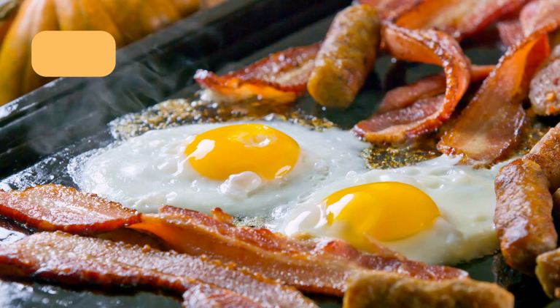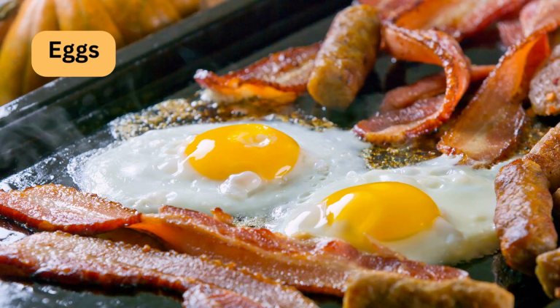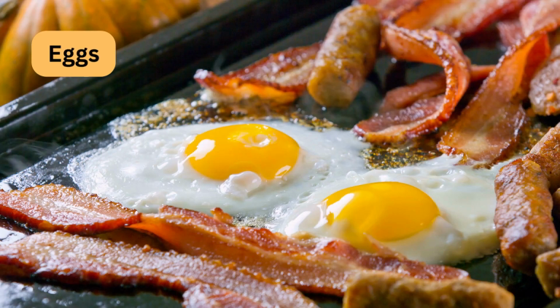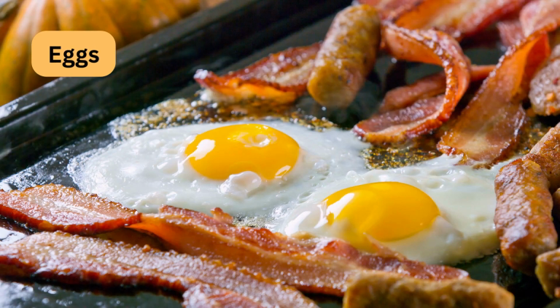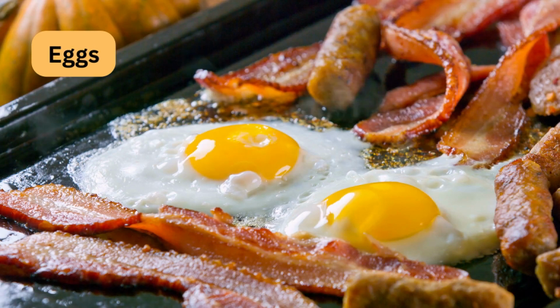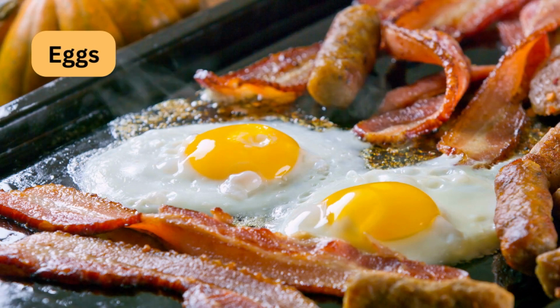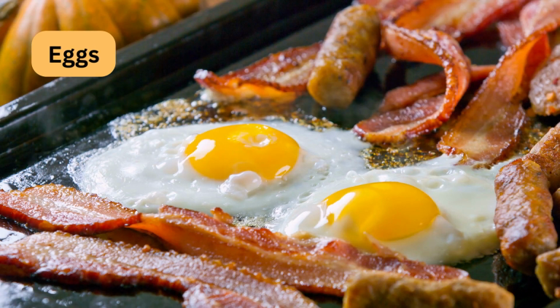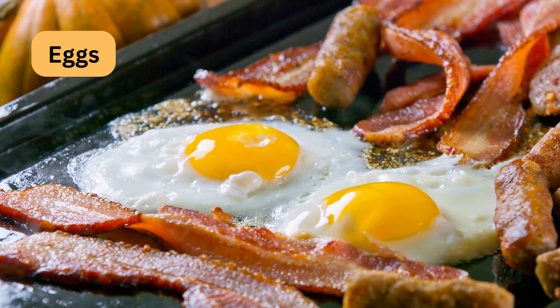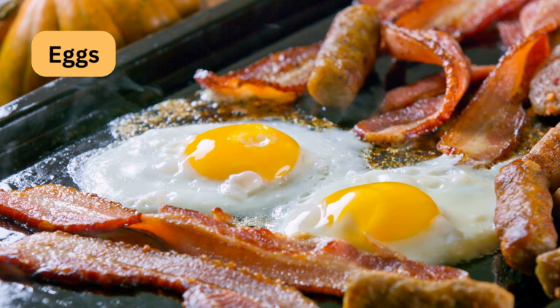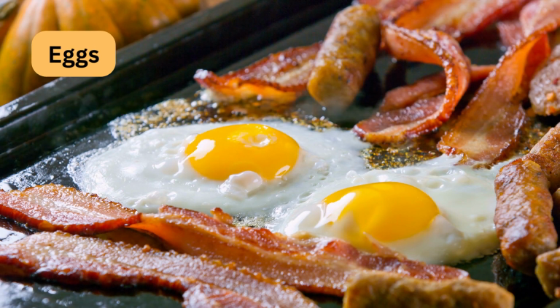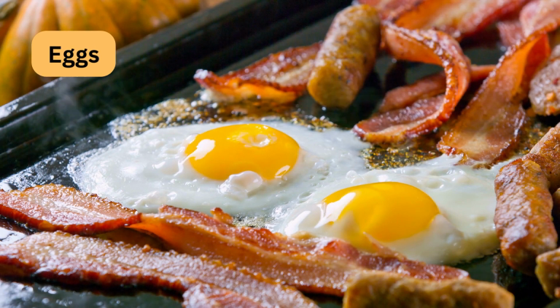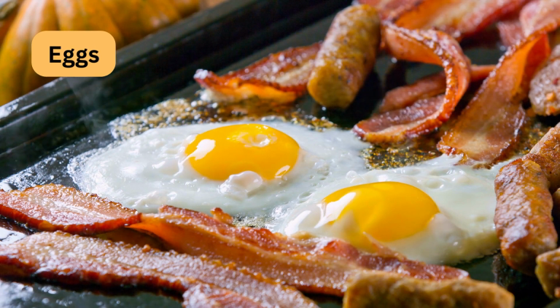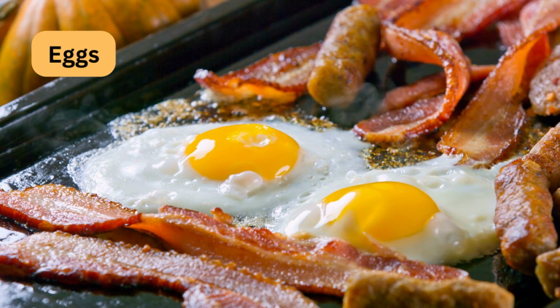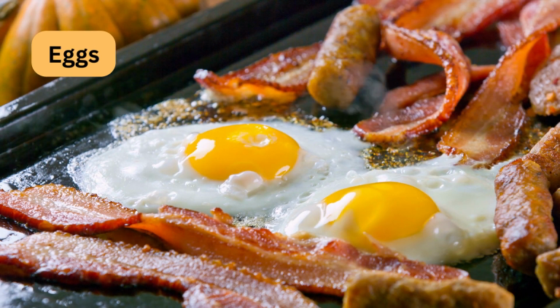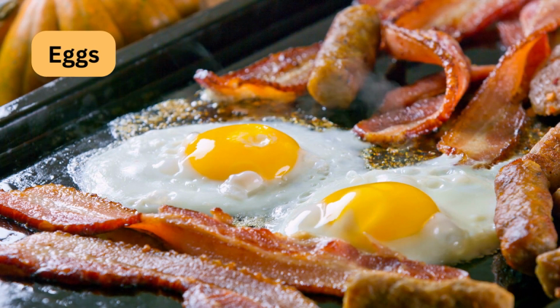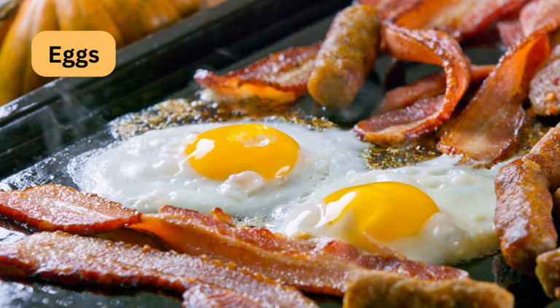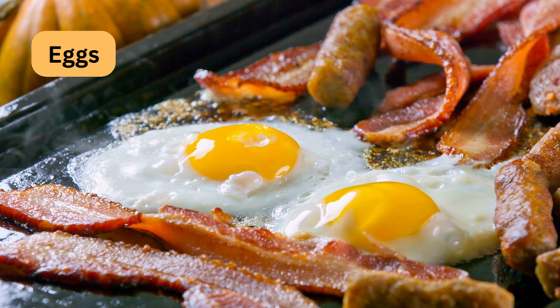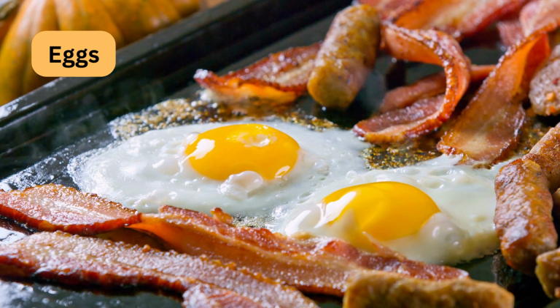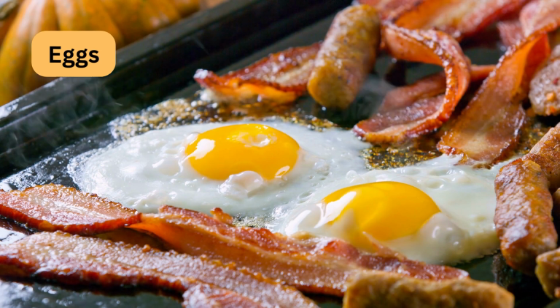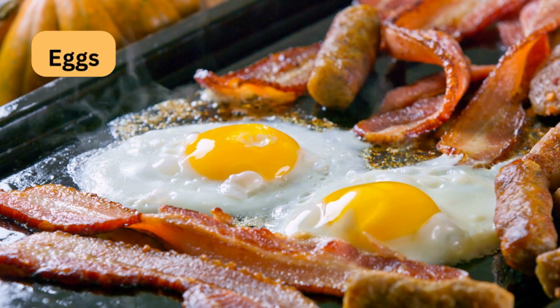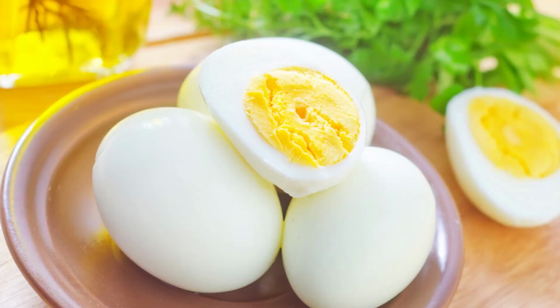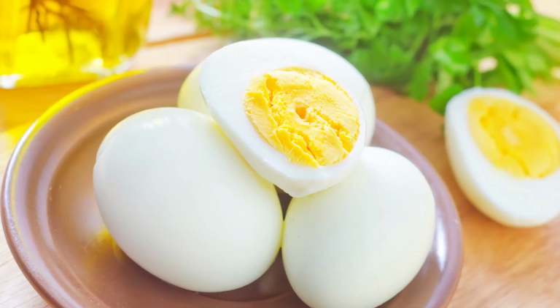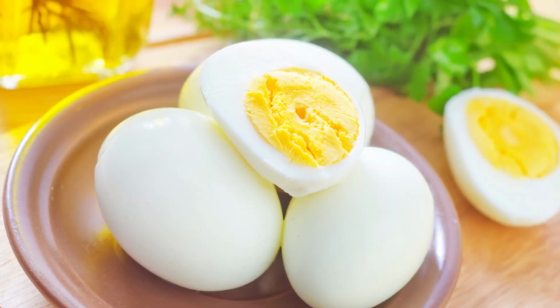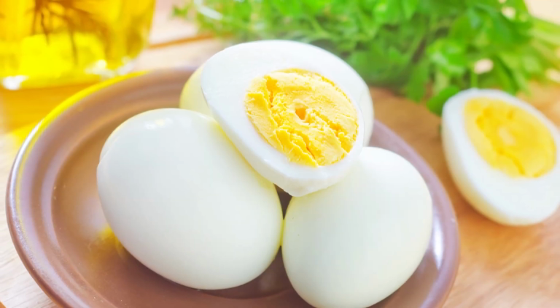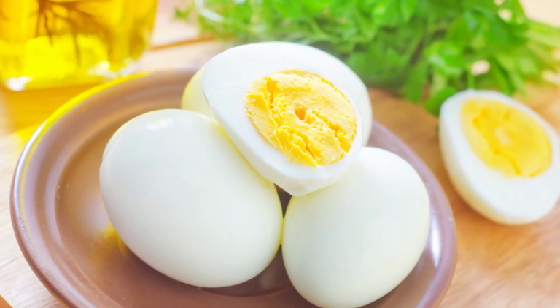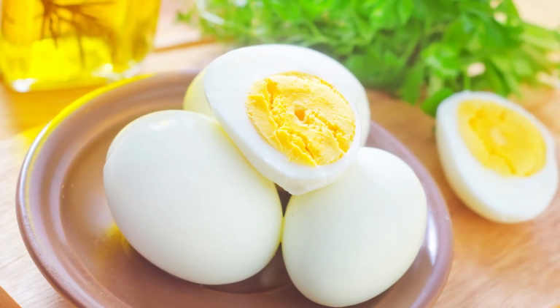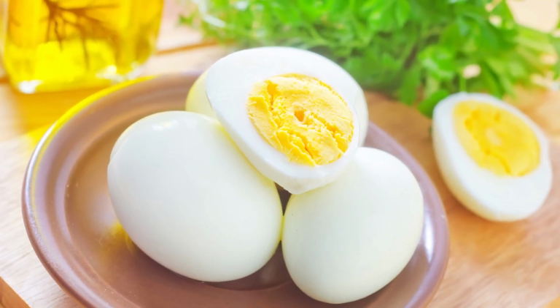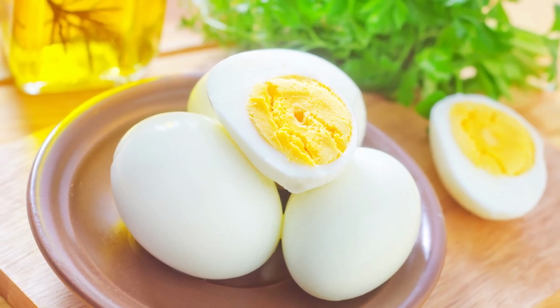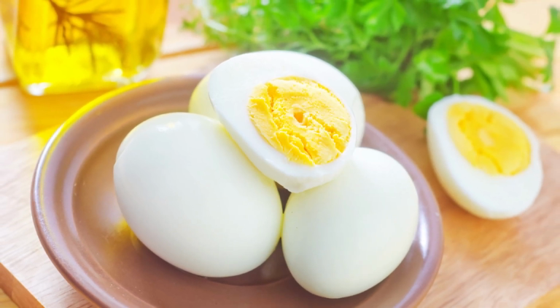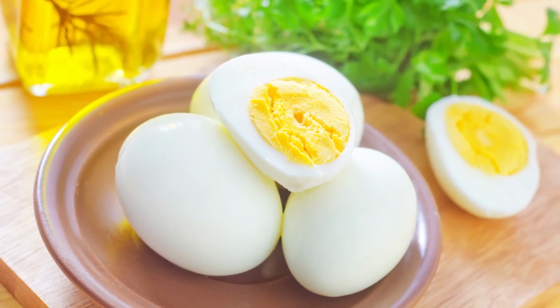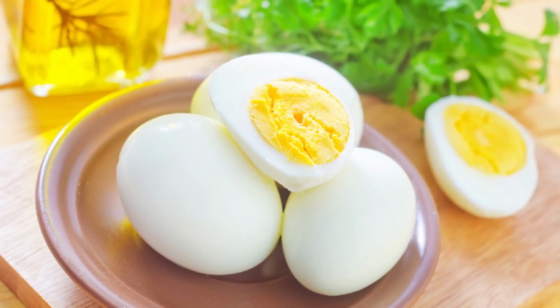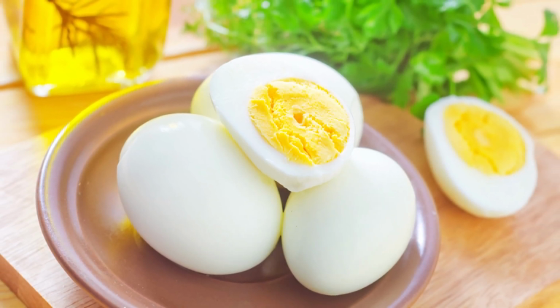Eggs provide high-quality protein and healthy fats. Enjoy them boiled, scrambled, or as omelets with veggies.